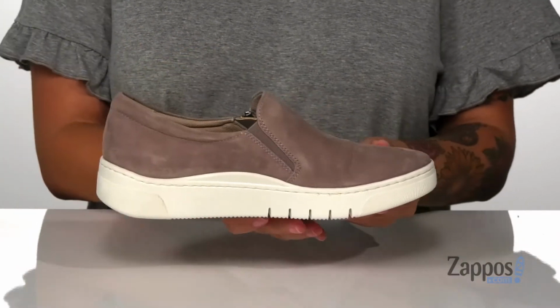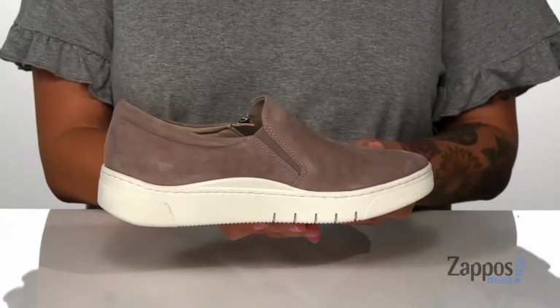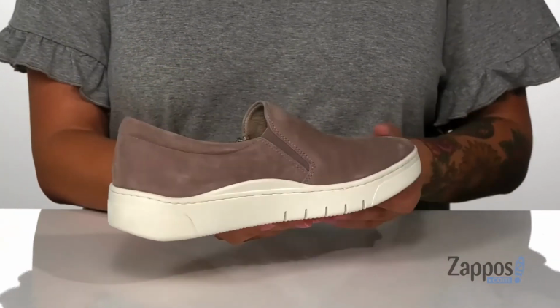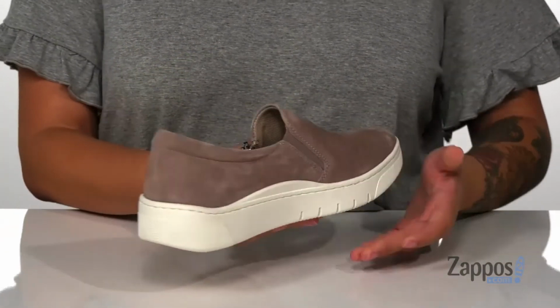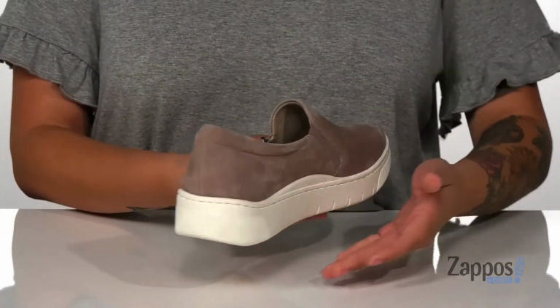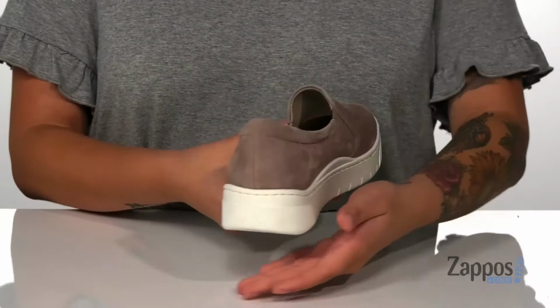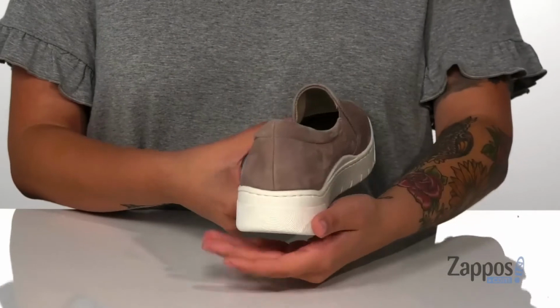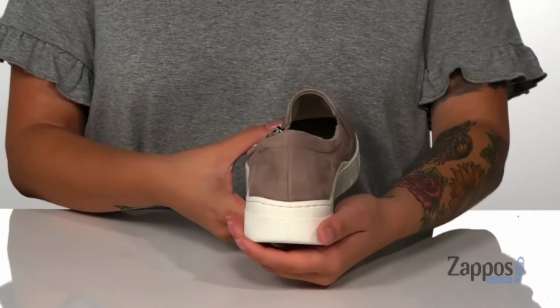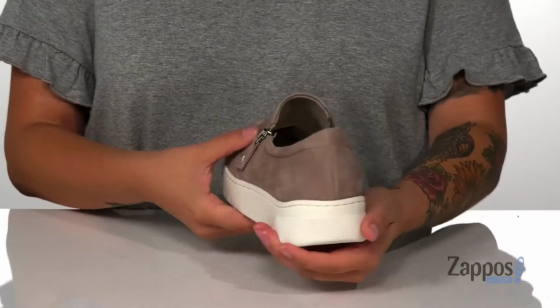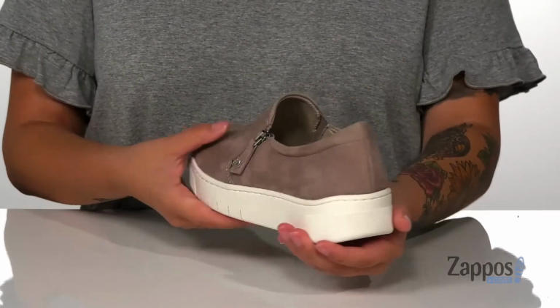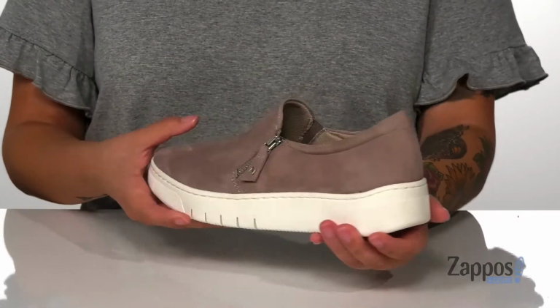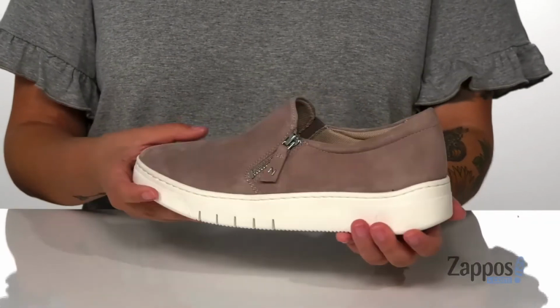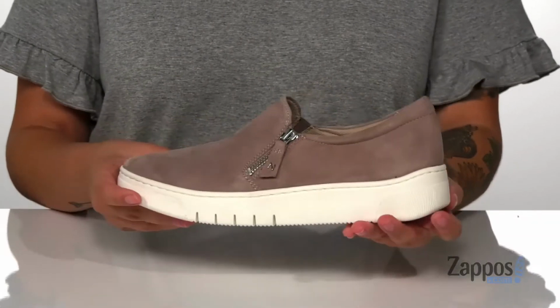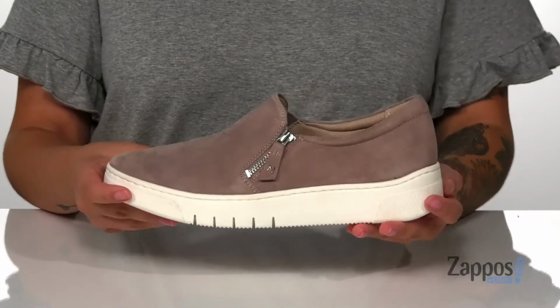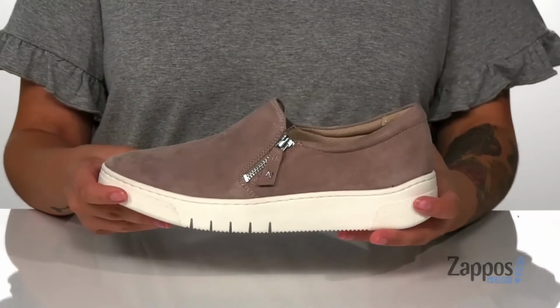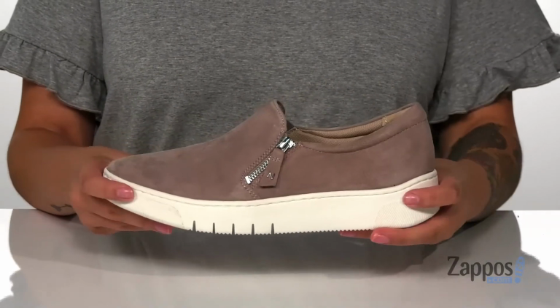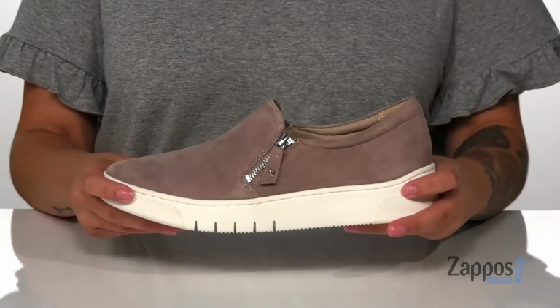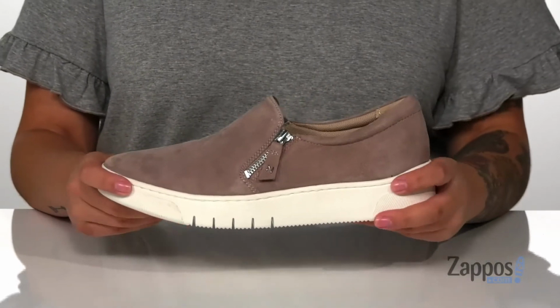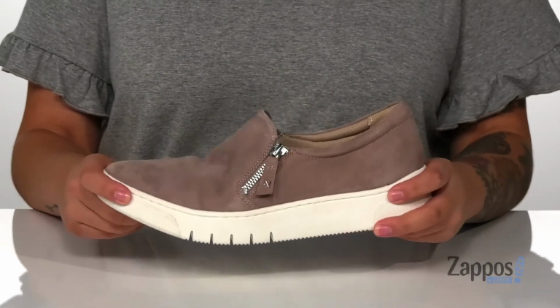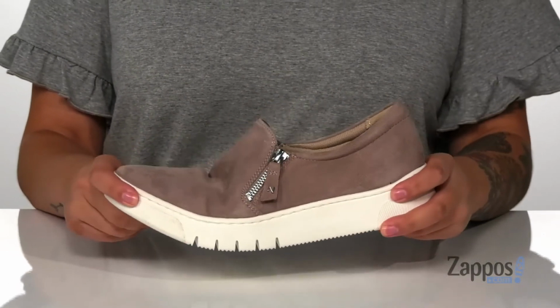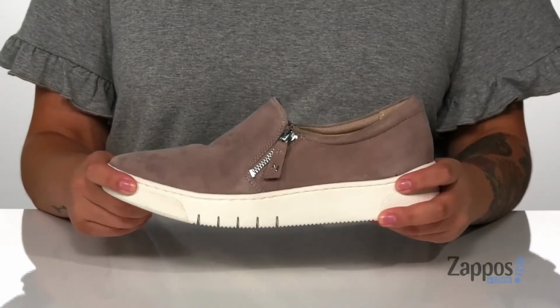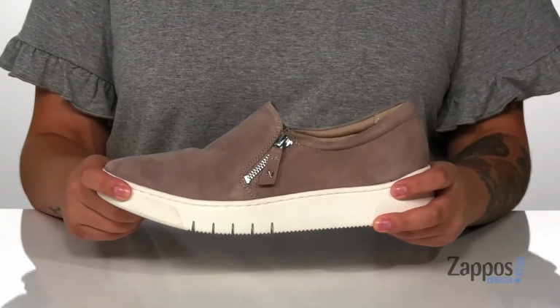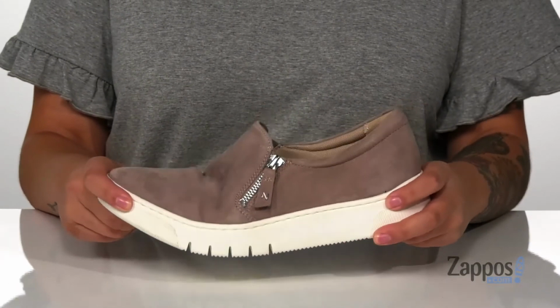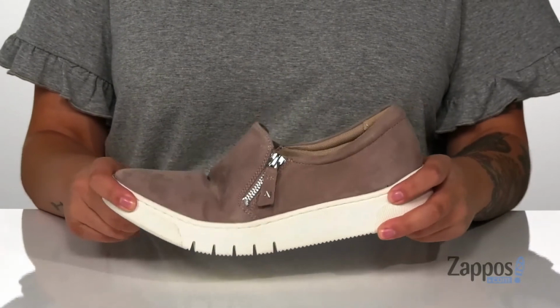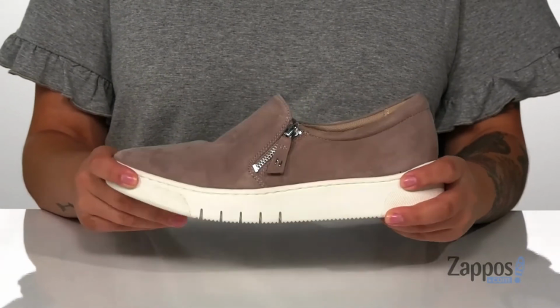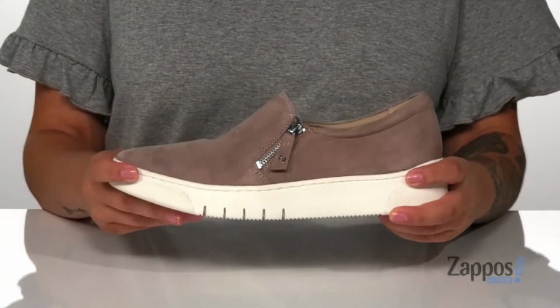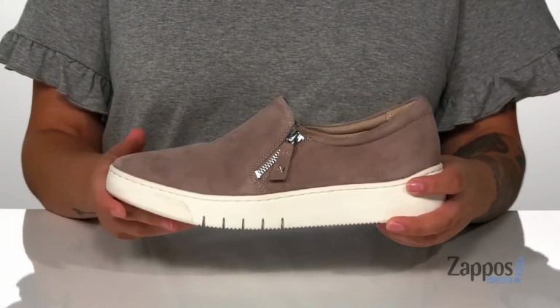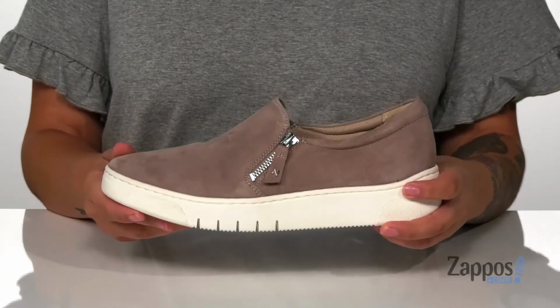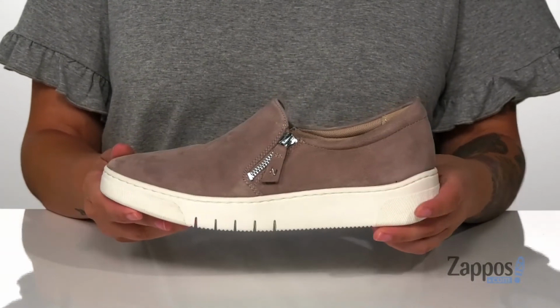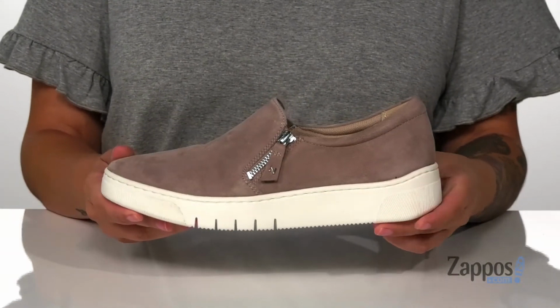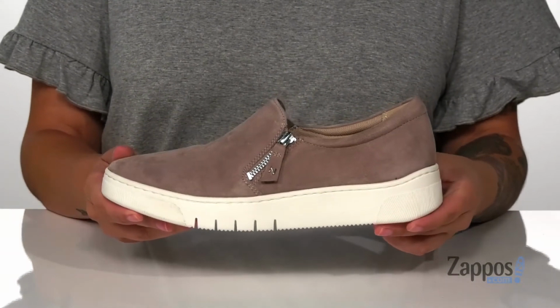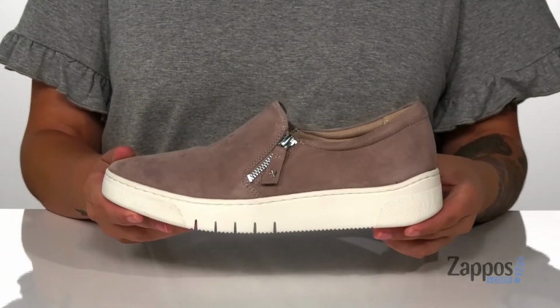That midsole is going to give you a small boost in height and it also has flexibility so you can step with ease.